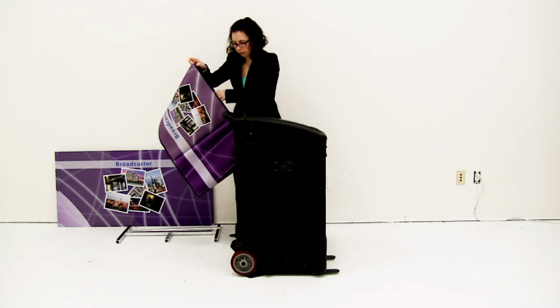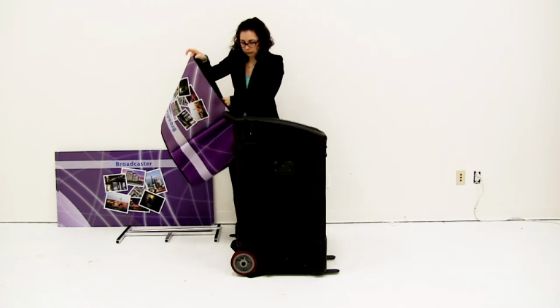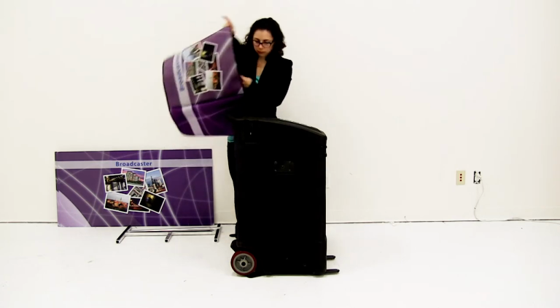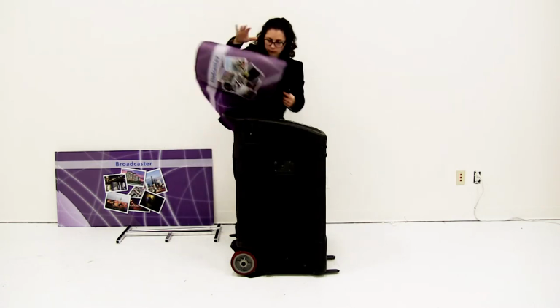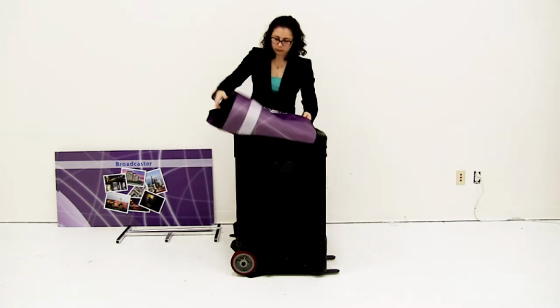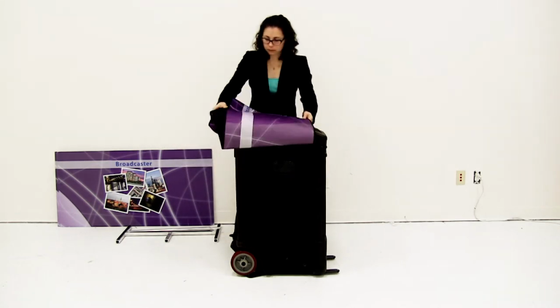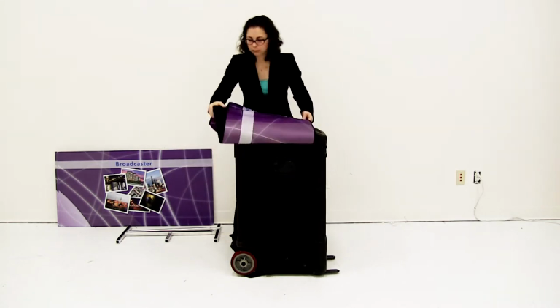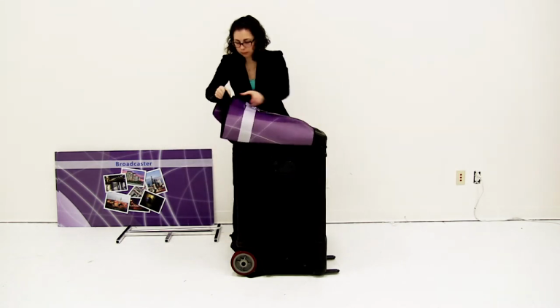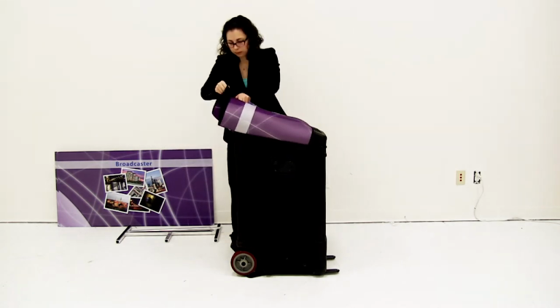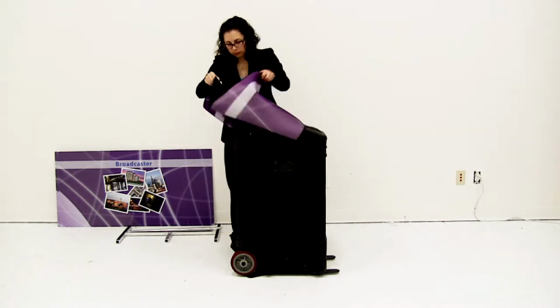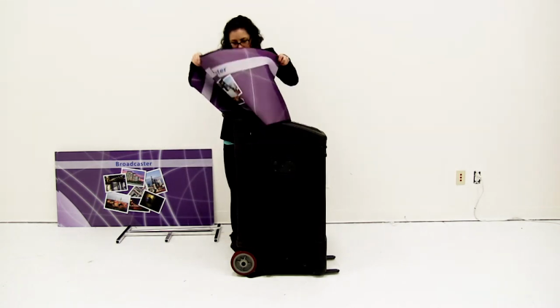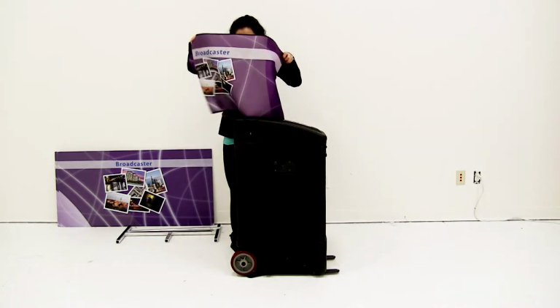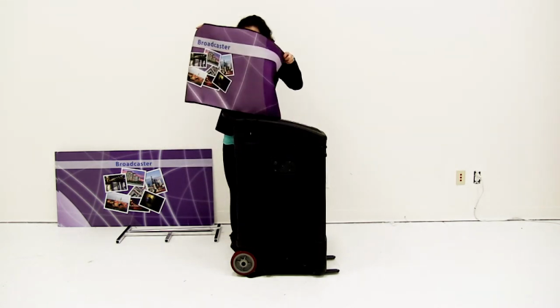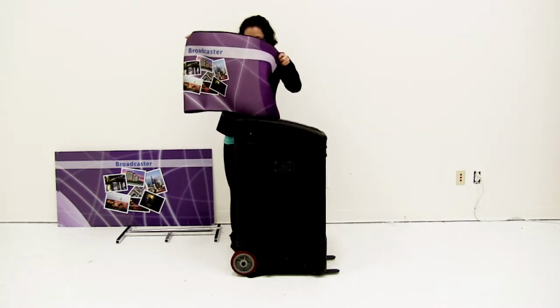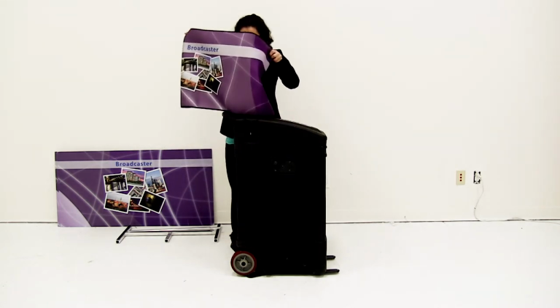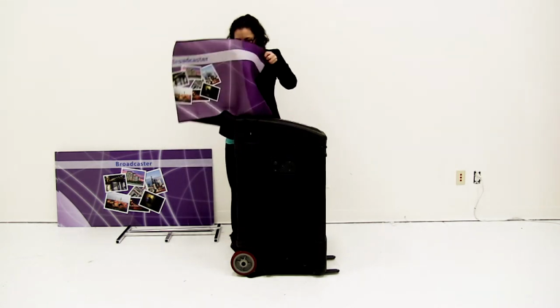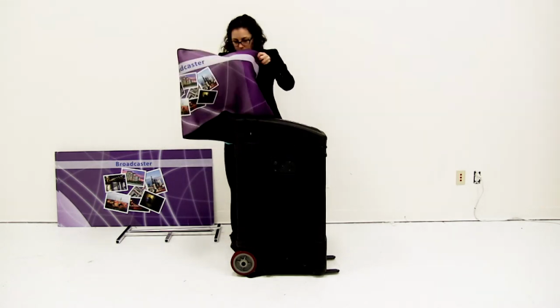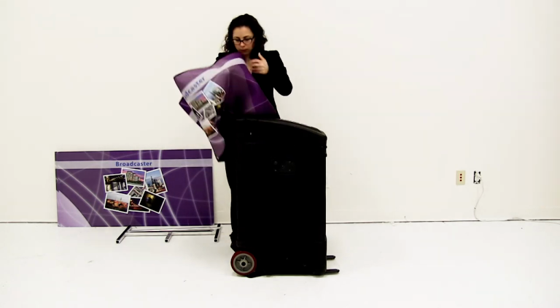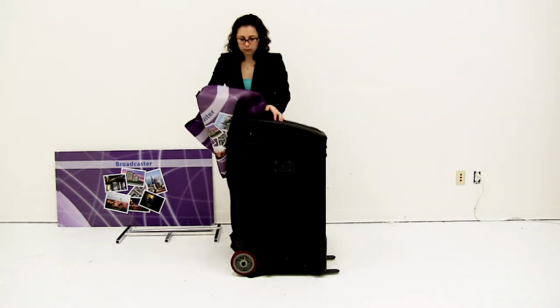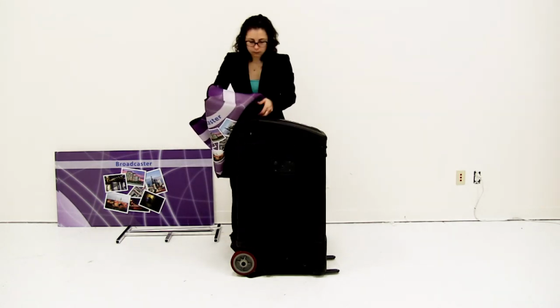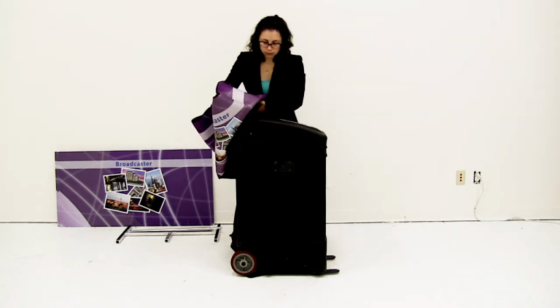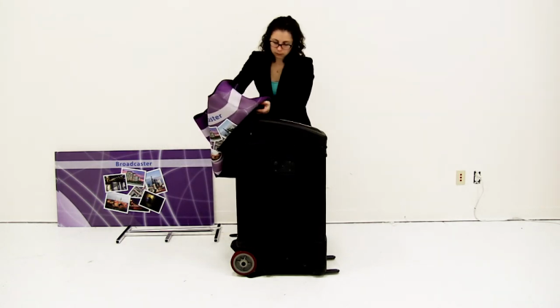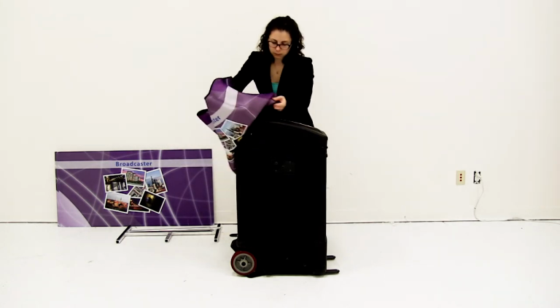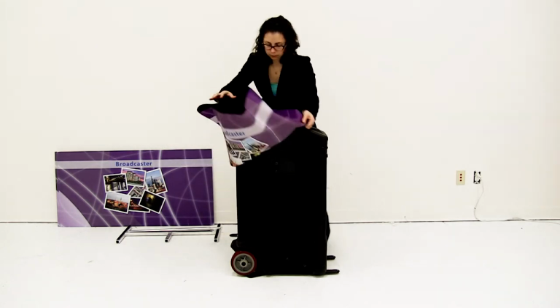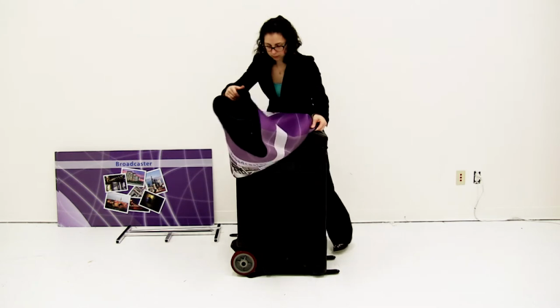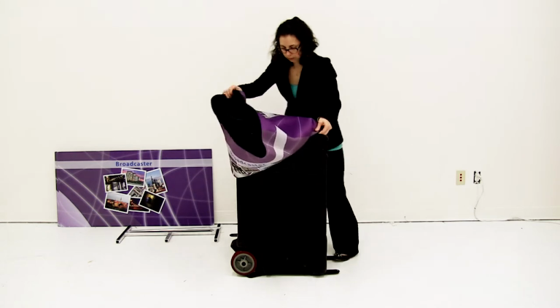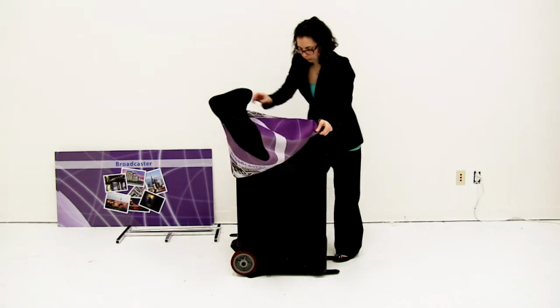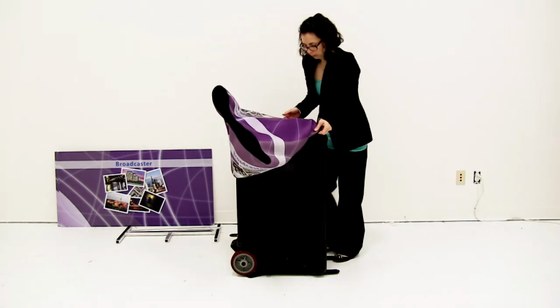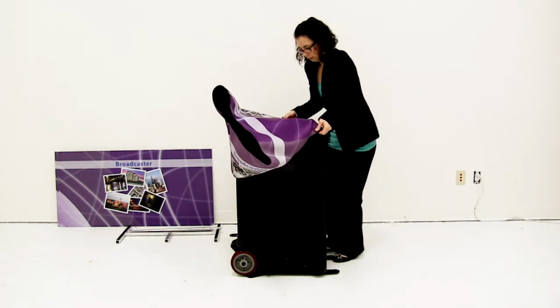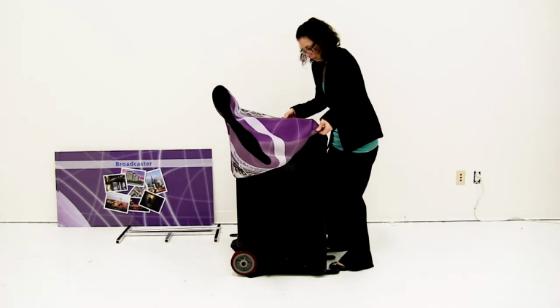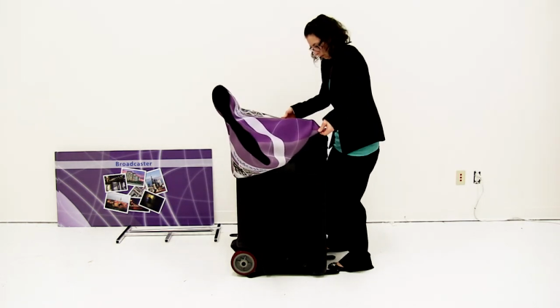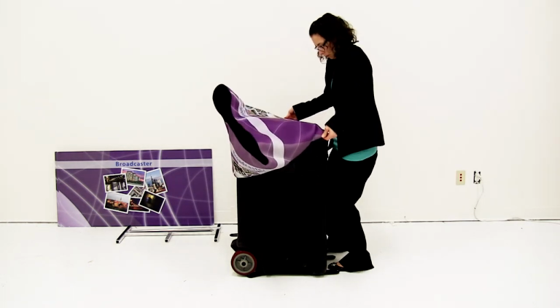Slide on the optional wraps graphic. The seam should be towards the handle of the display.